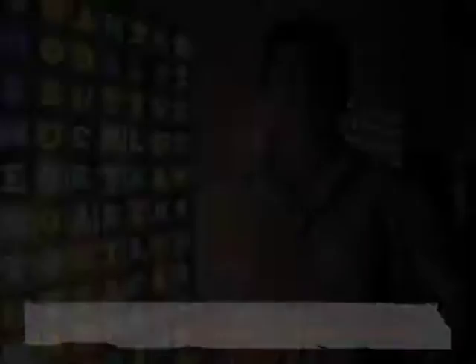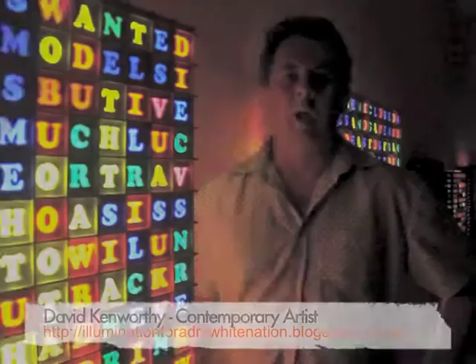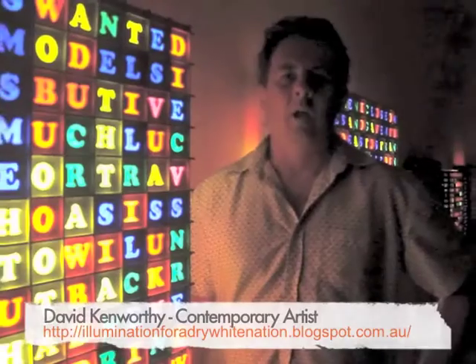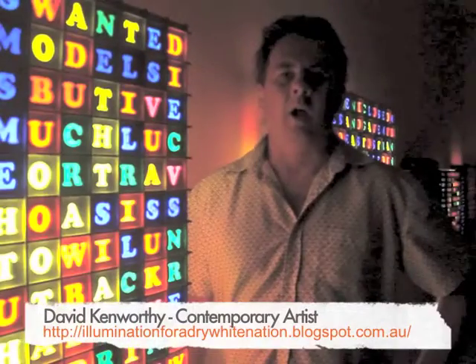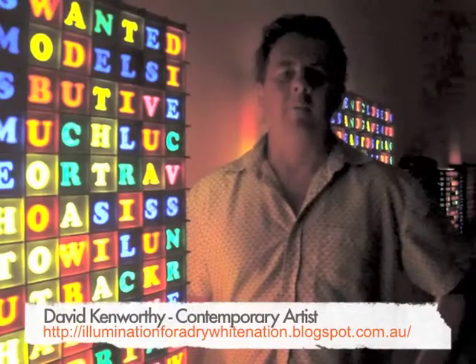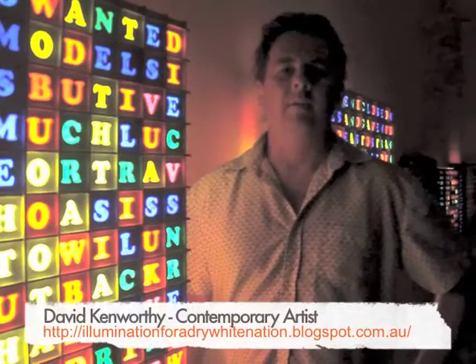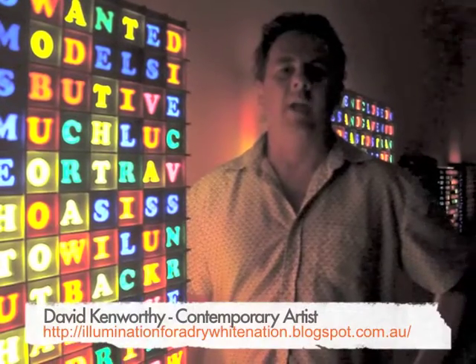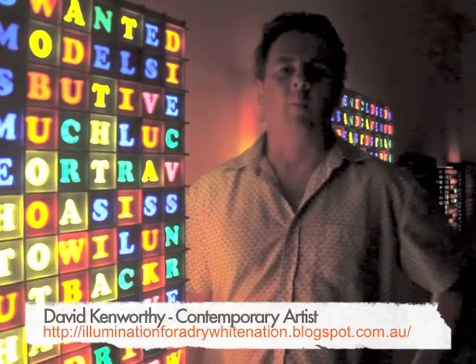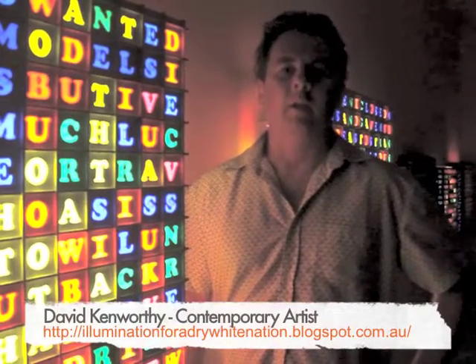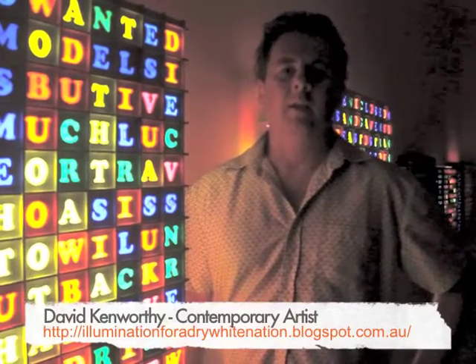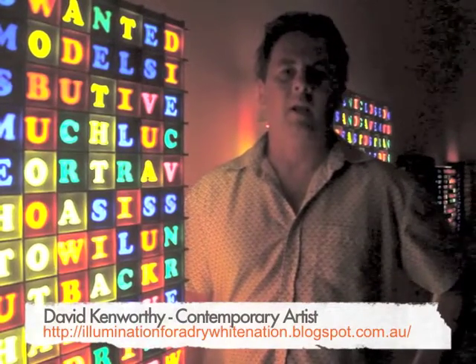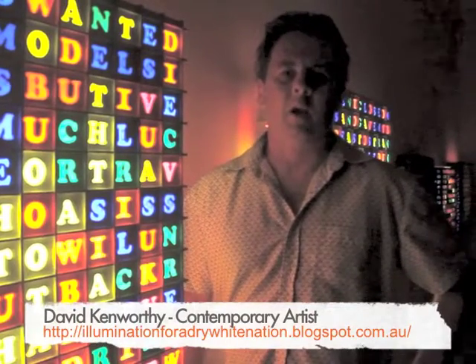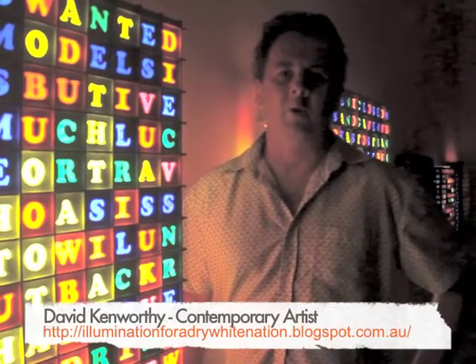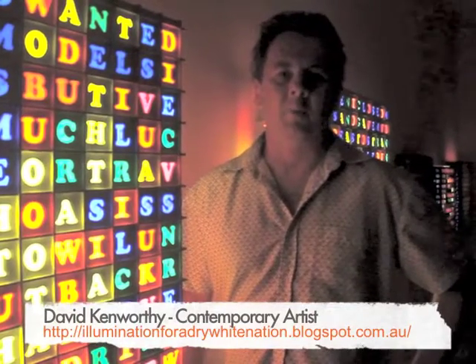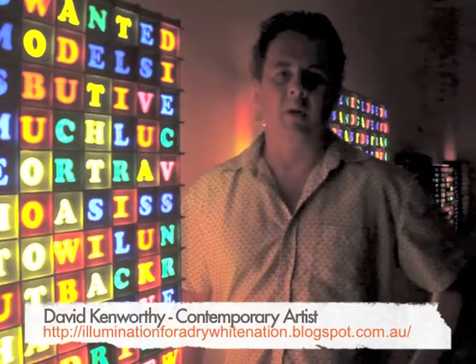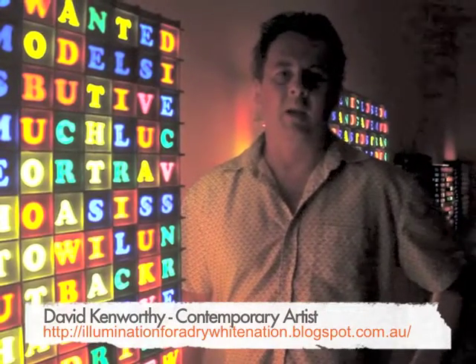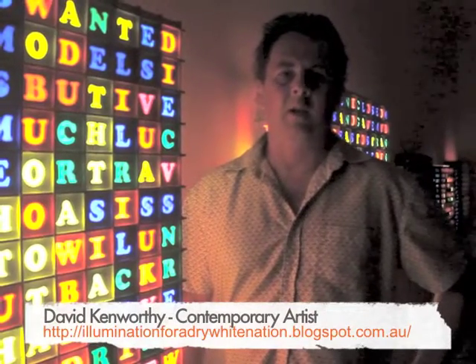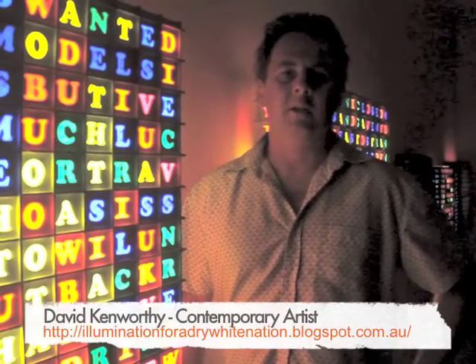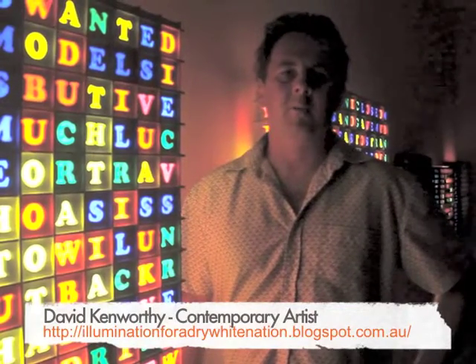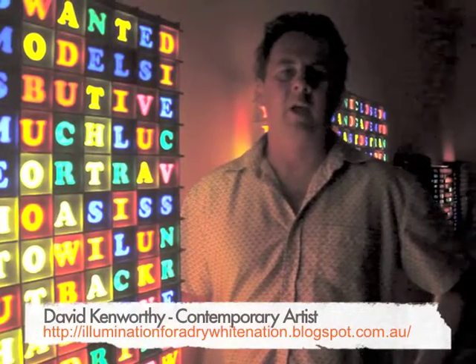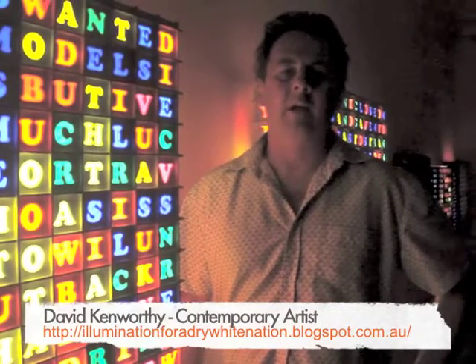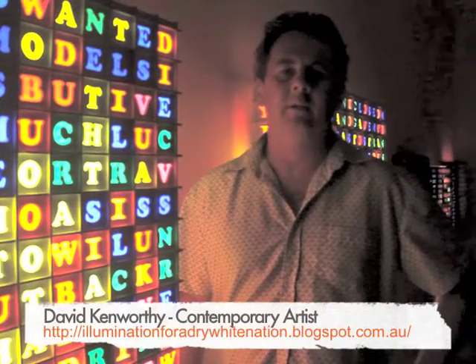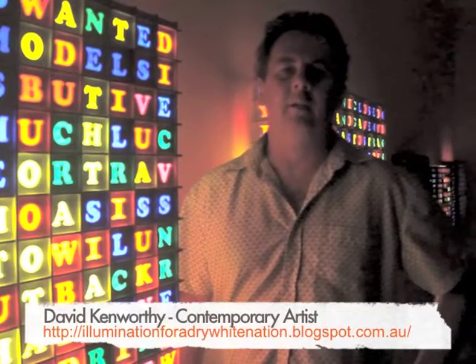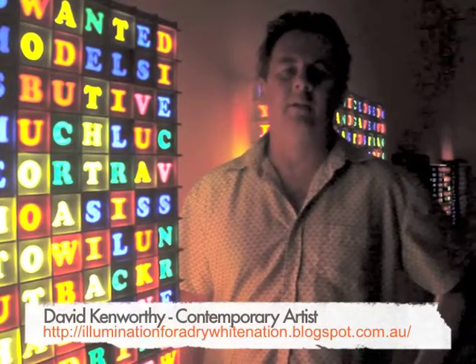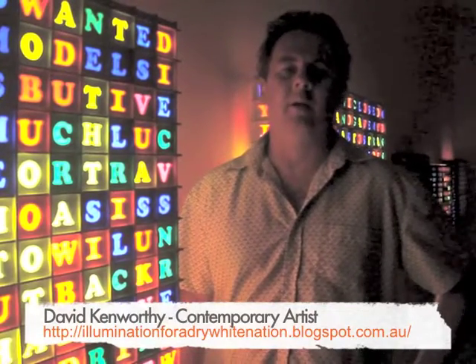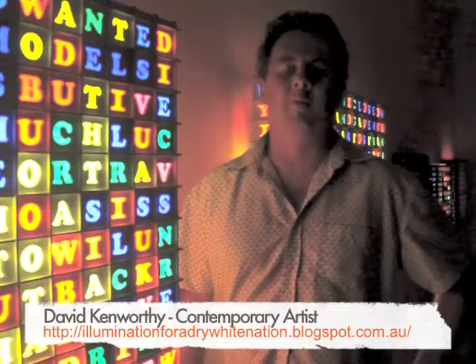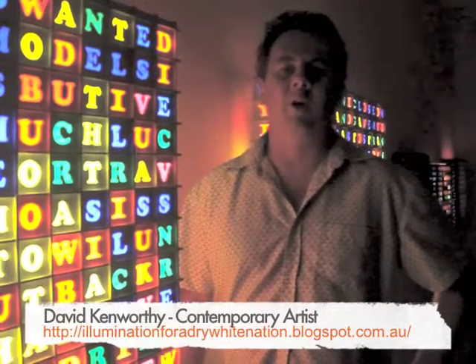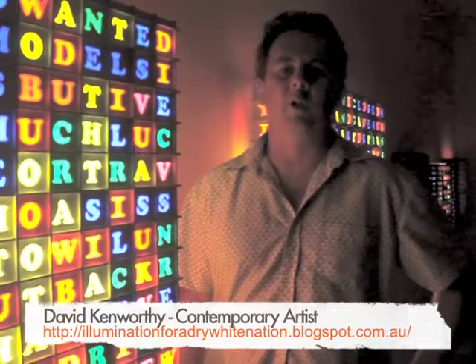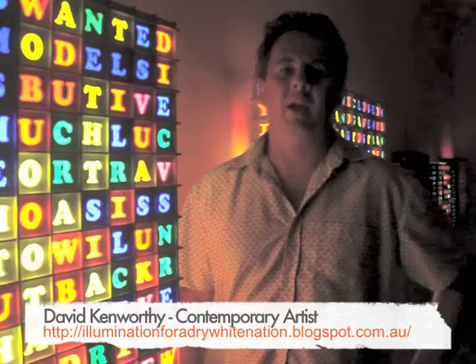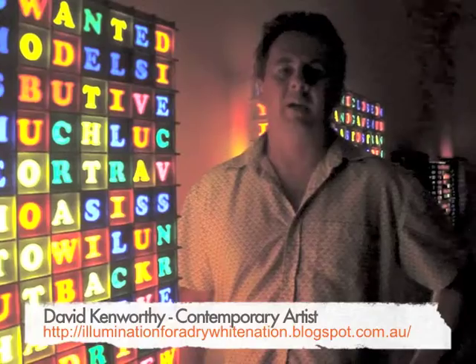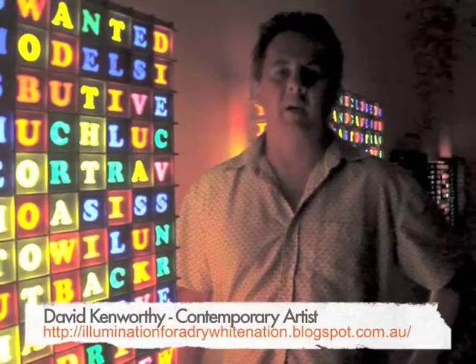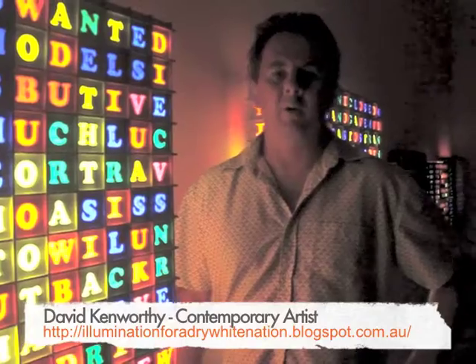Hi, I'm David Camworthy. I'm a contemporary artist and these are some of my Illuminati artists.